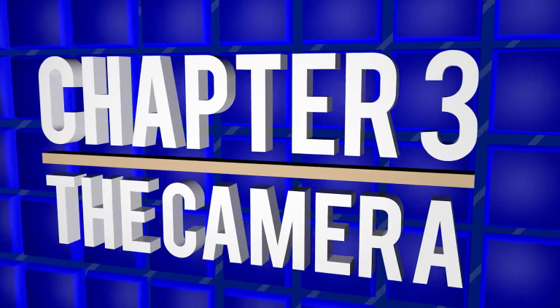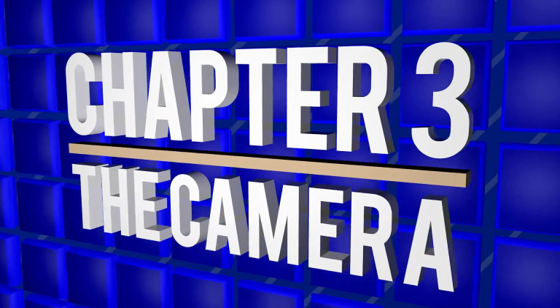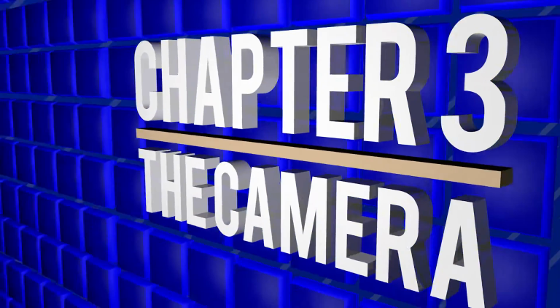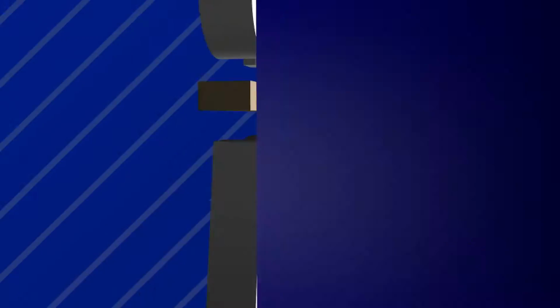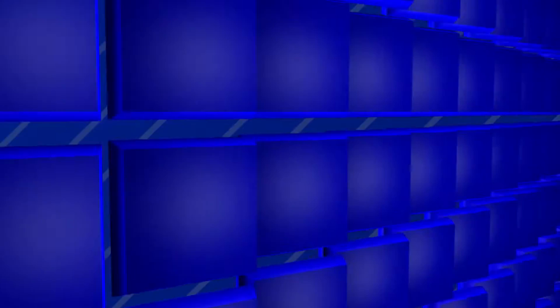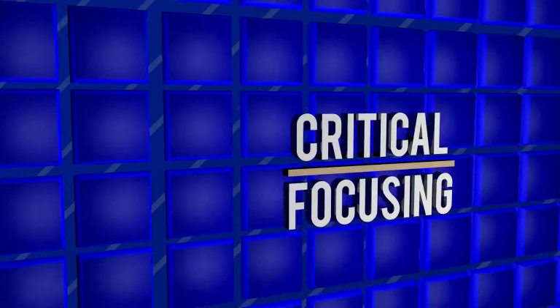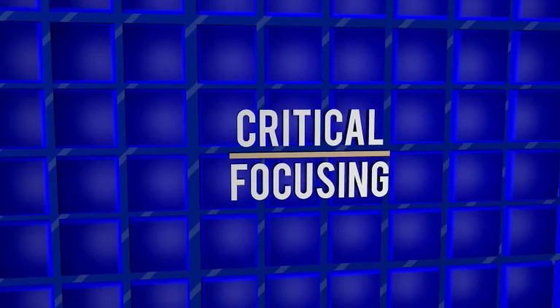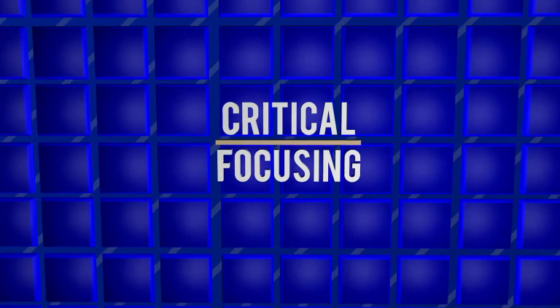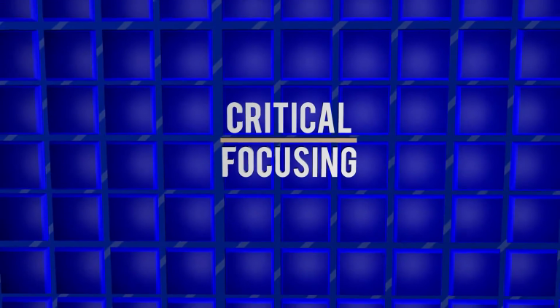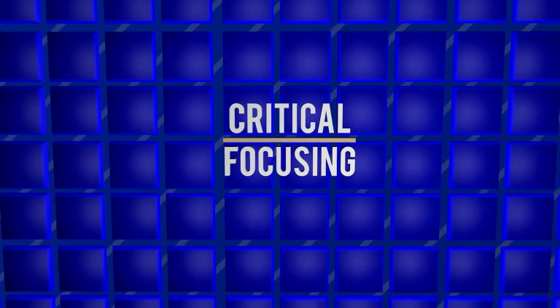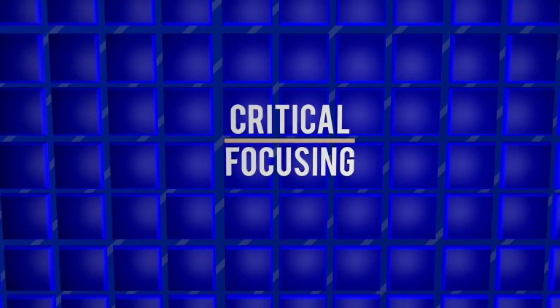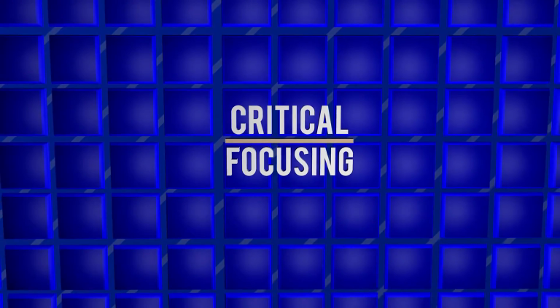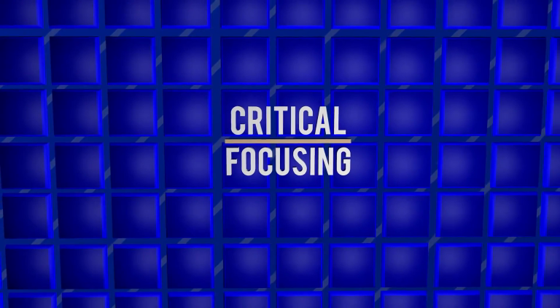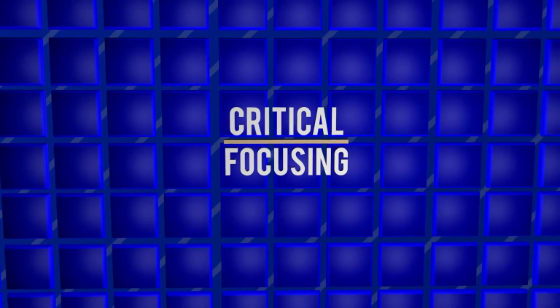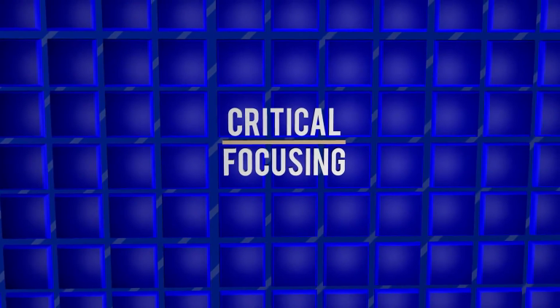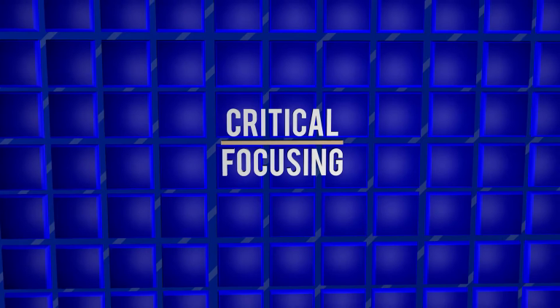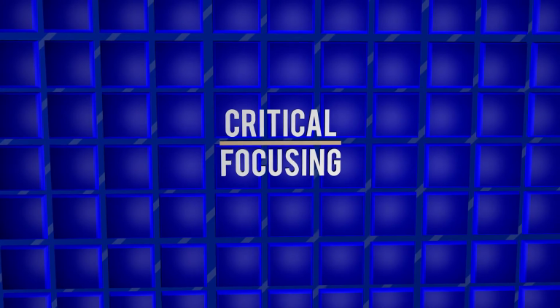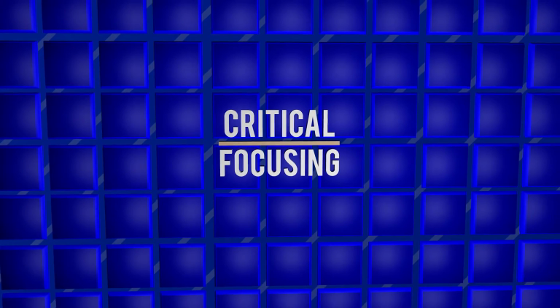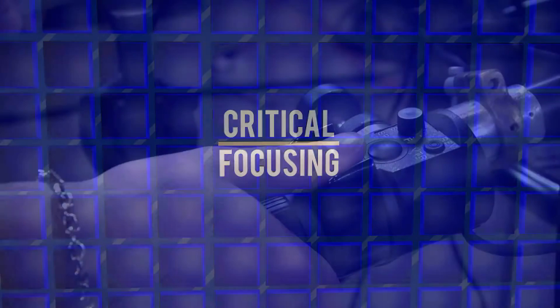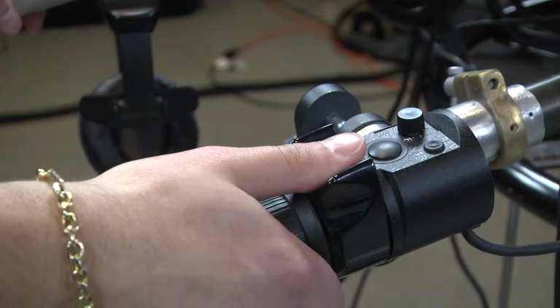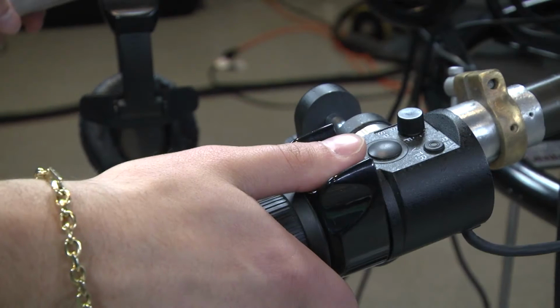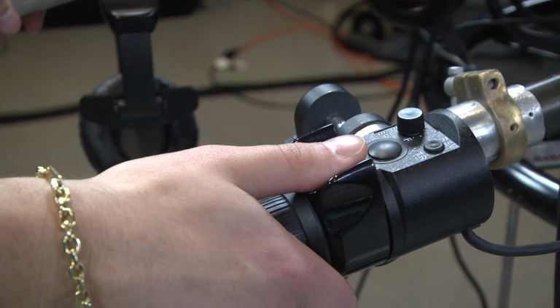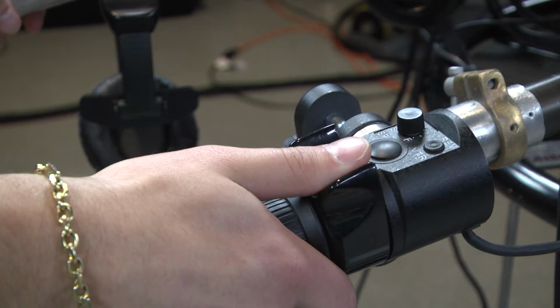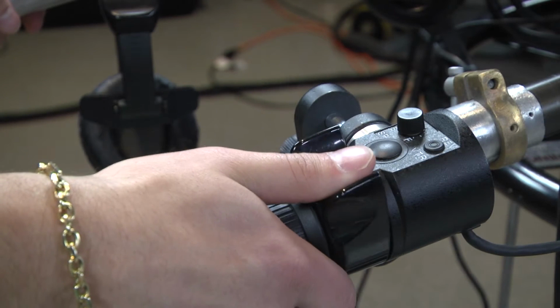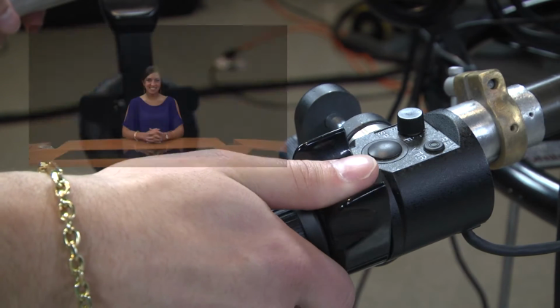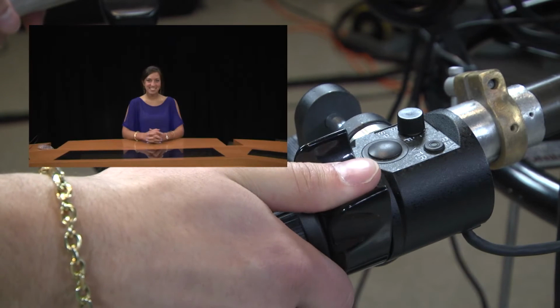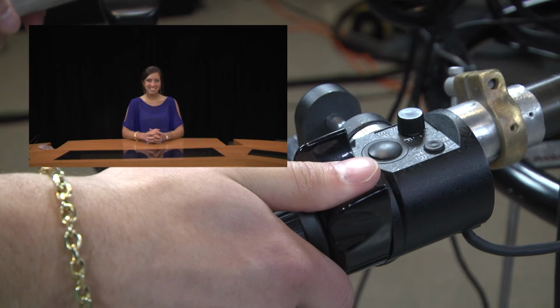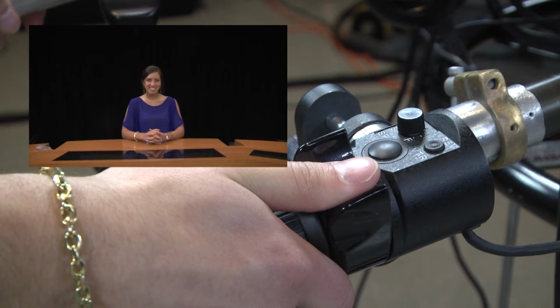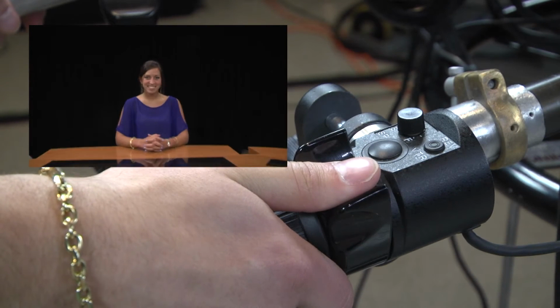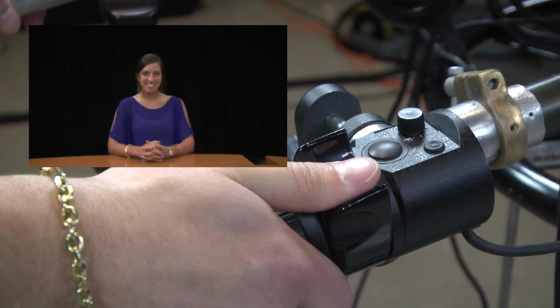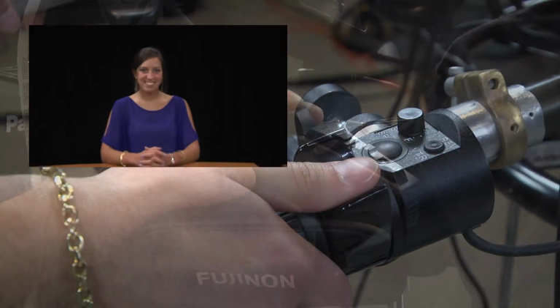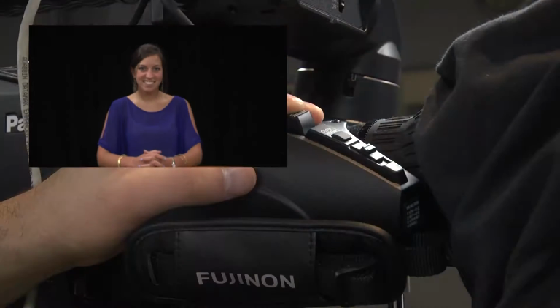Before shooting any footage, it is important to make sure that the subject is in focus. To do this, videographers use a technique called critical focusing.